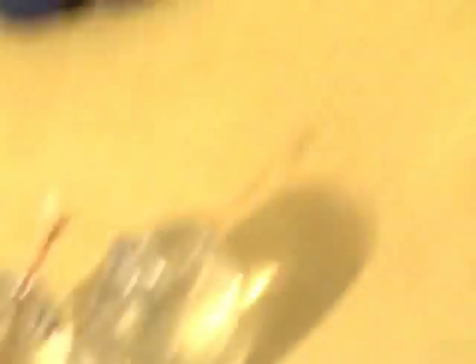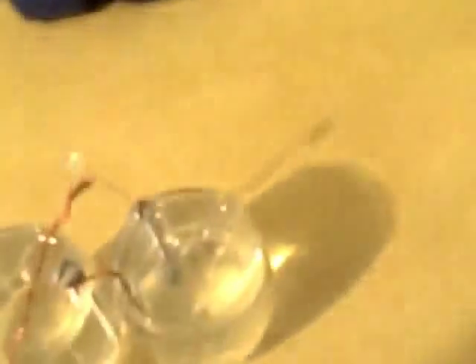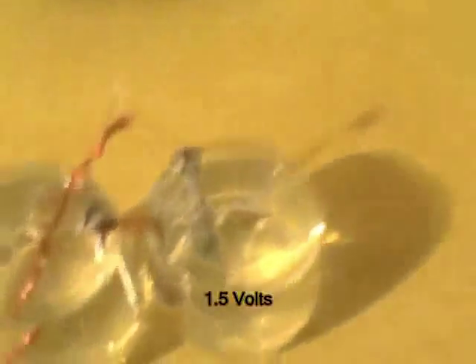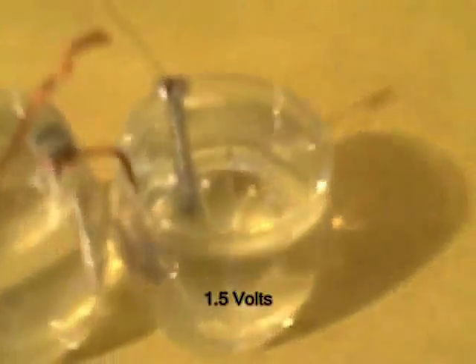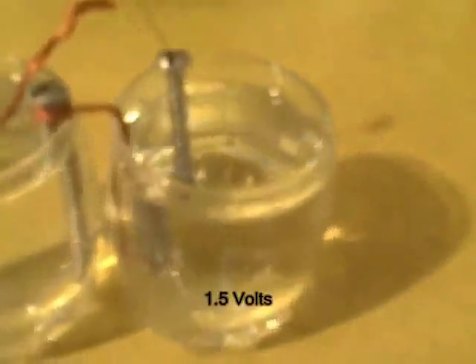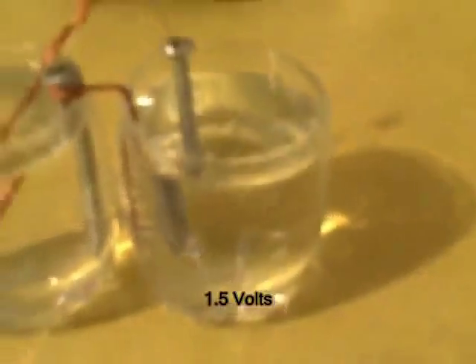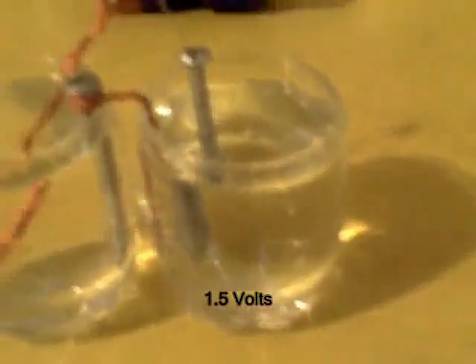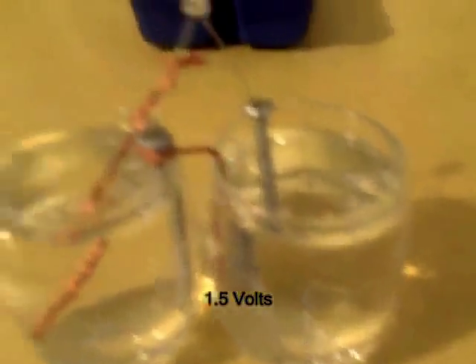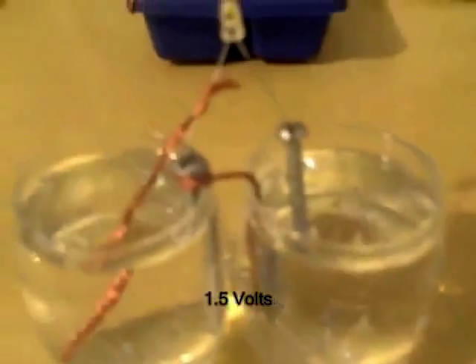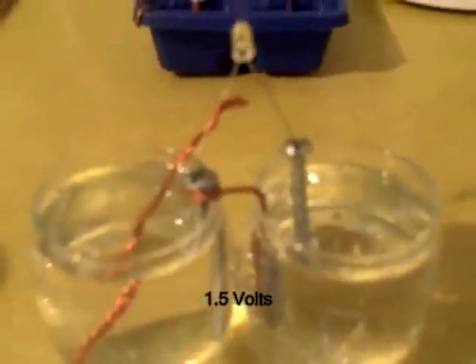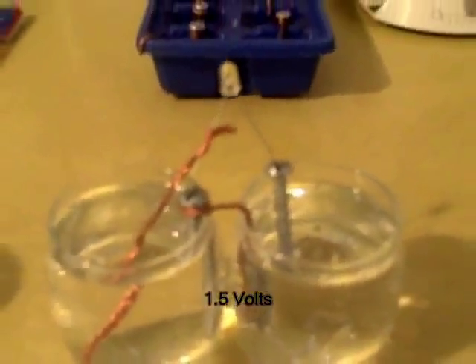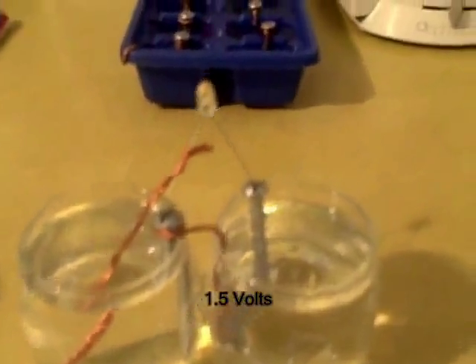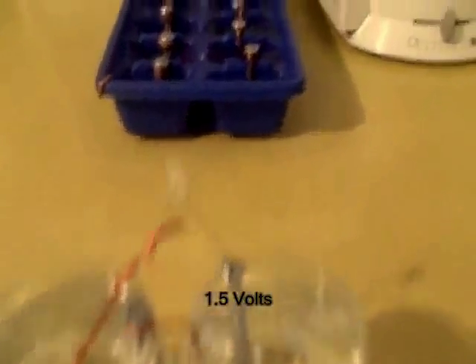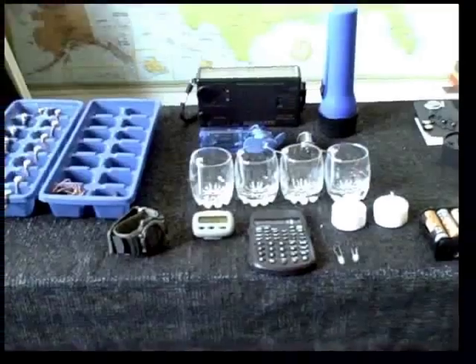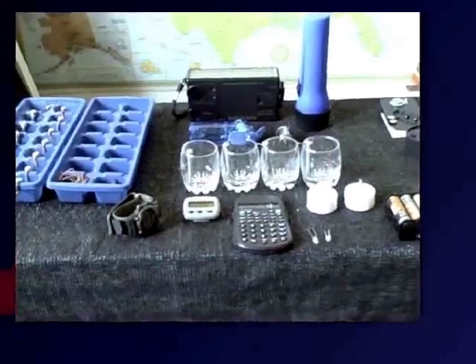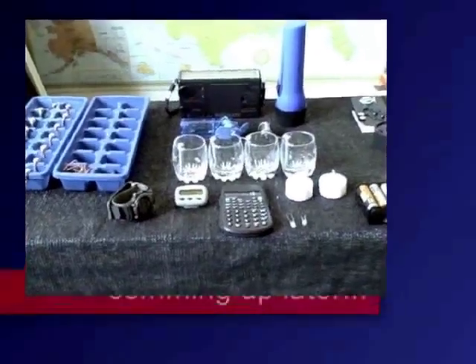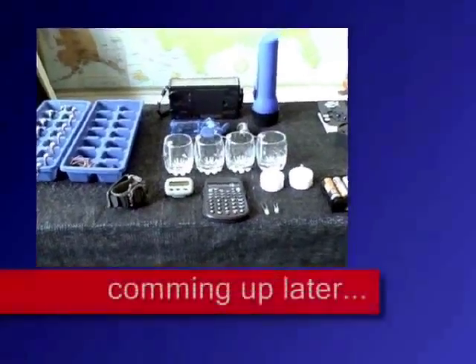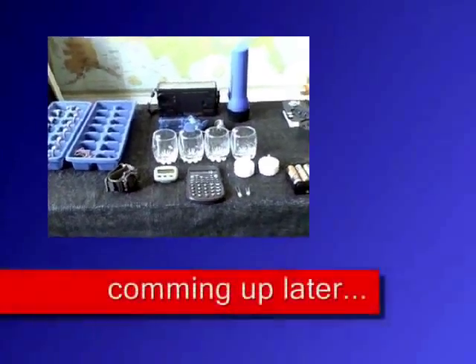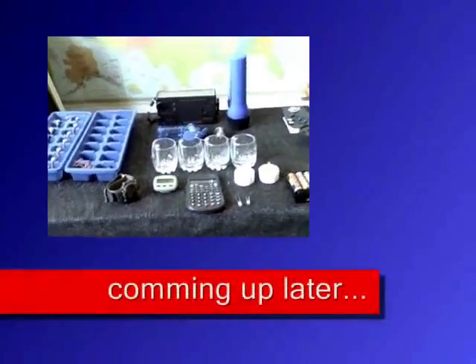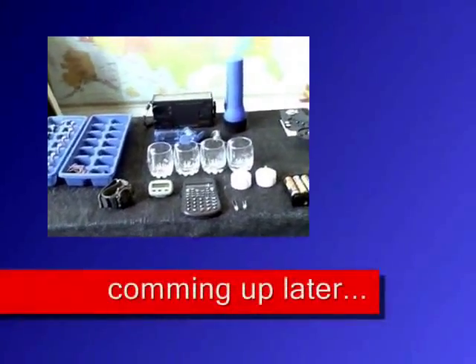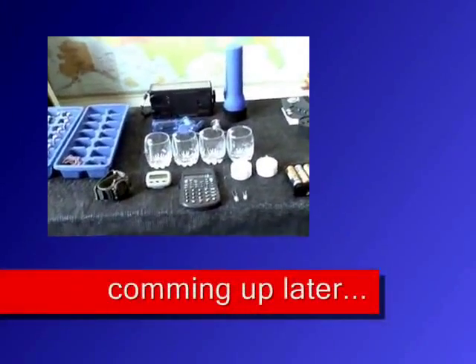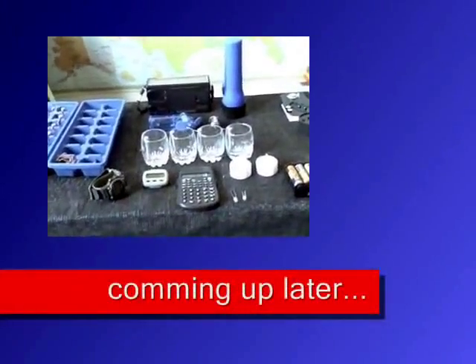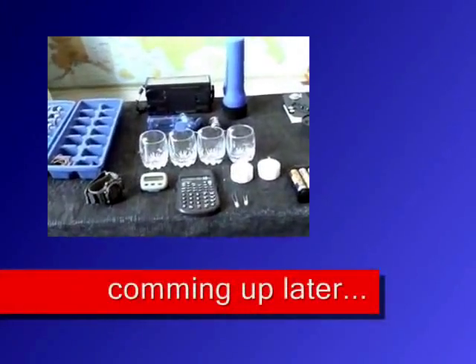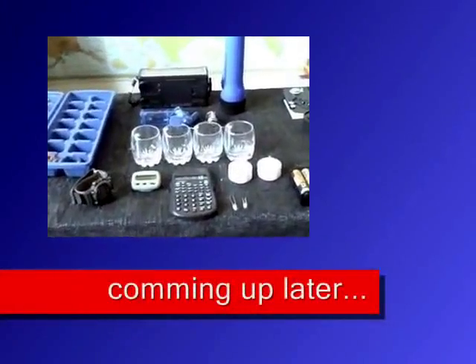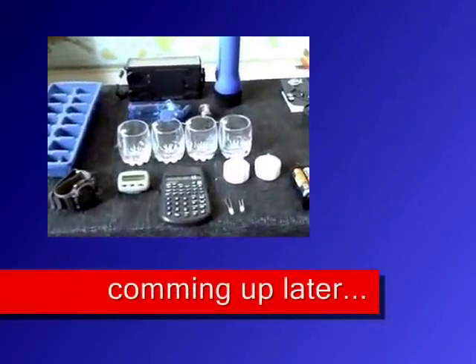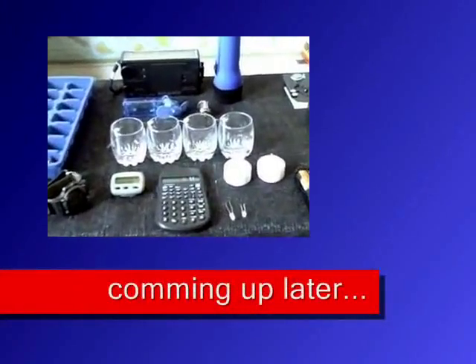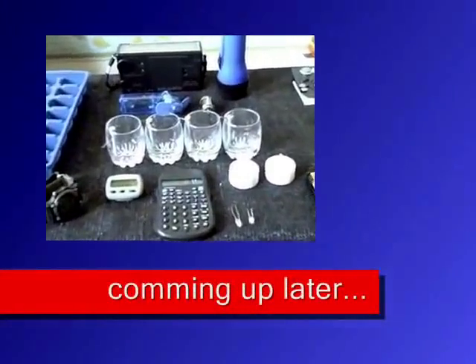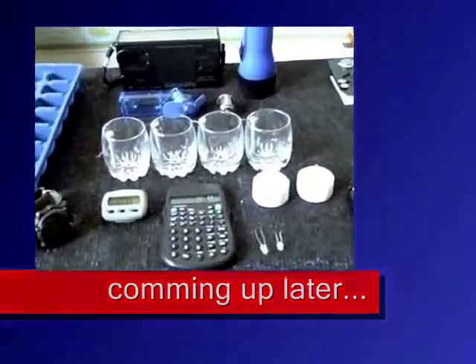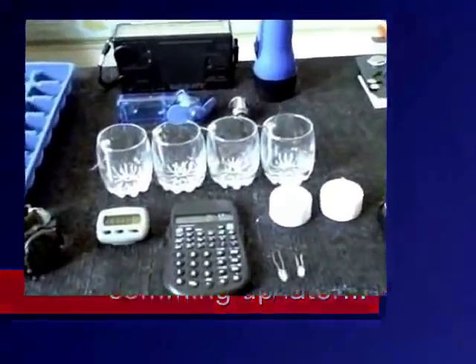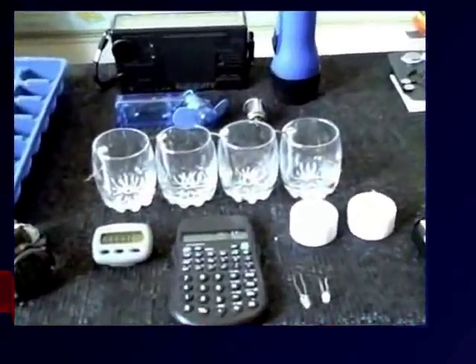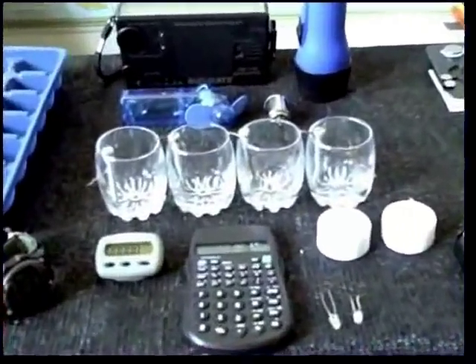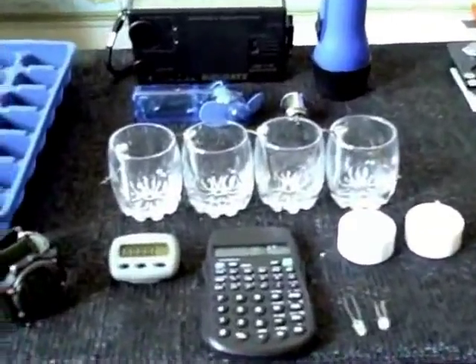You can make that size to try it out if you want first. I just wanted to show you some of the stuff I was able to run with these water batteries.